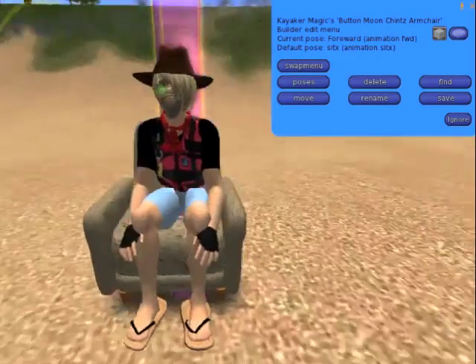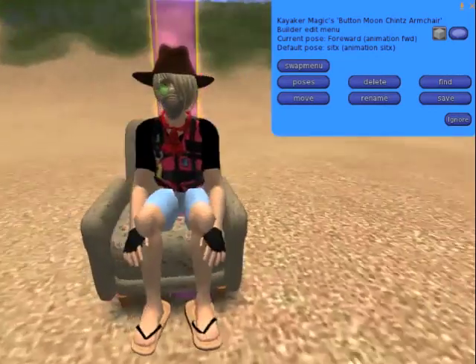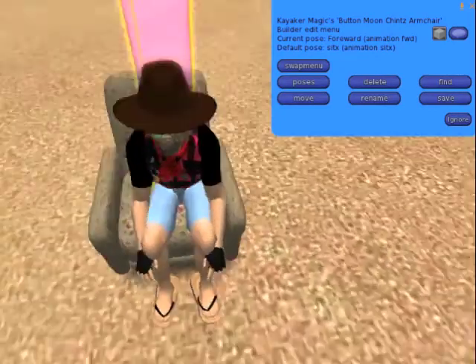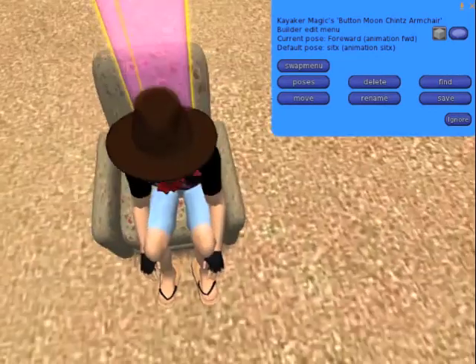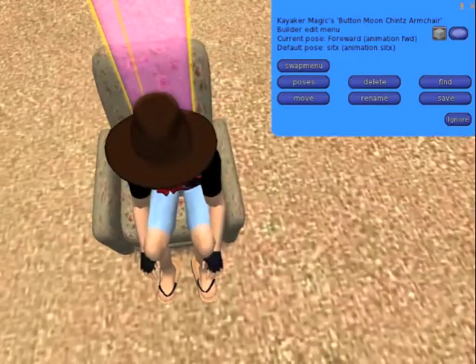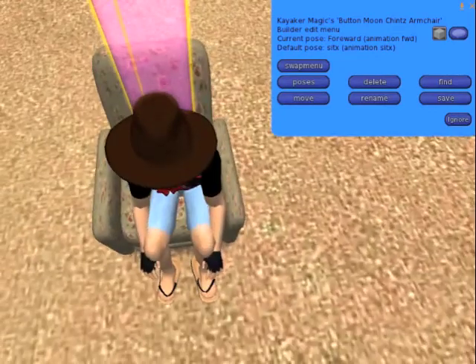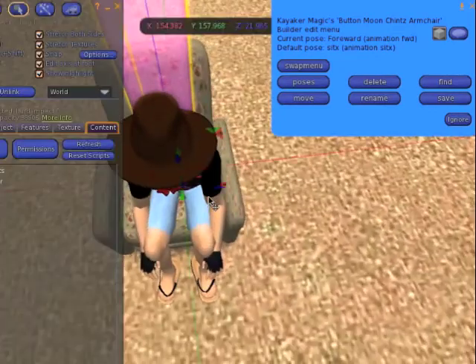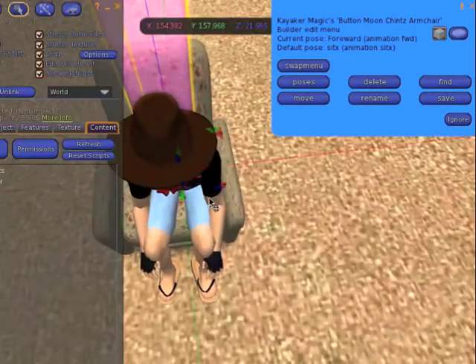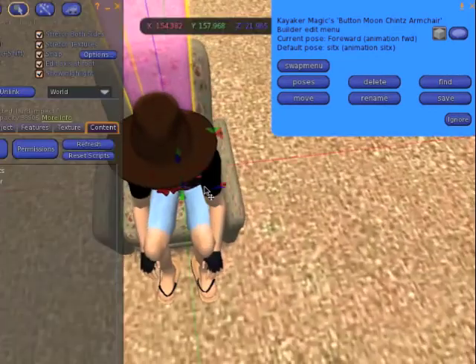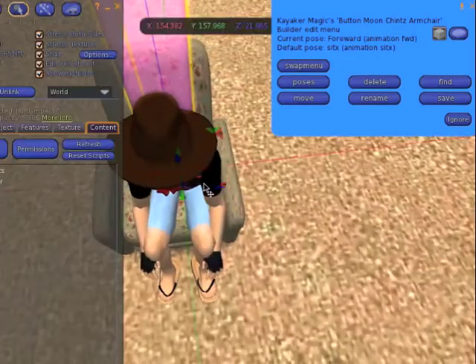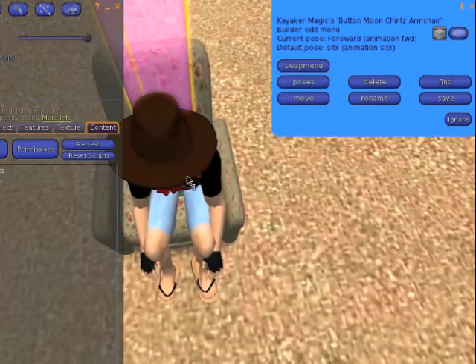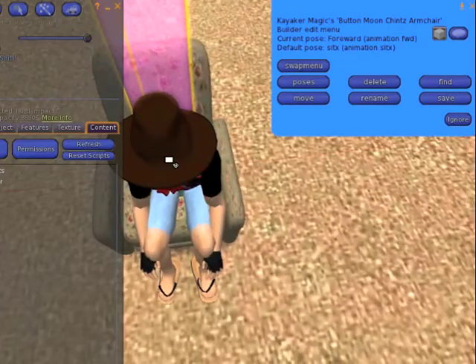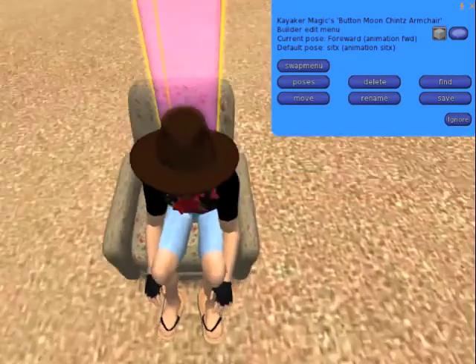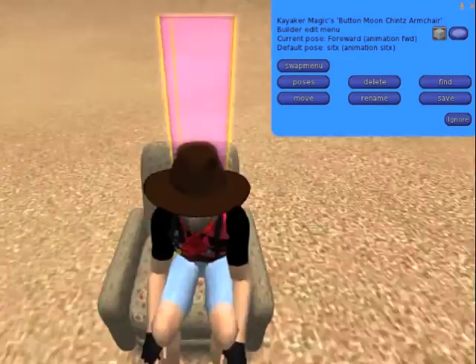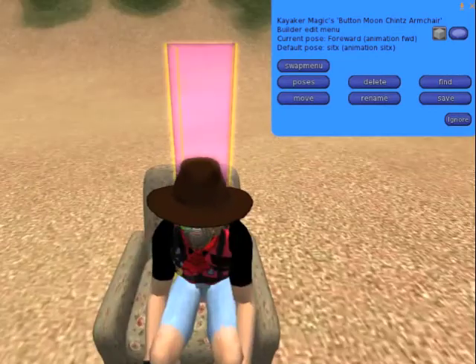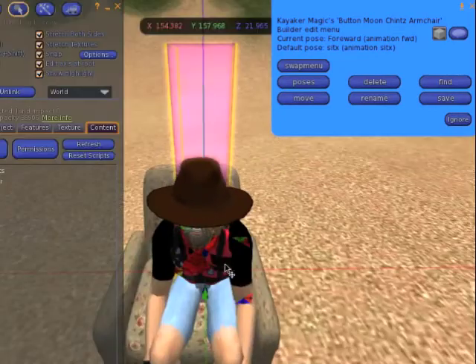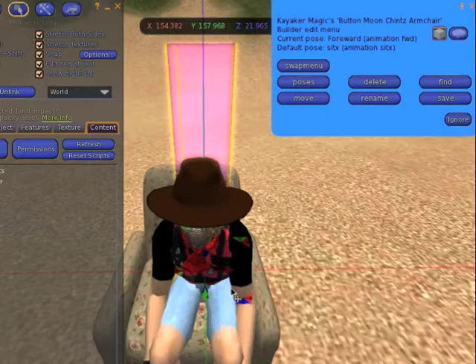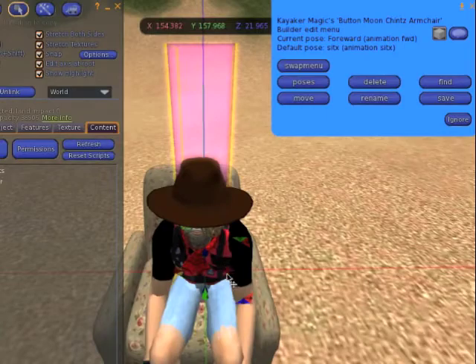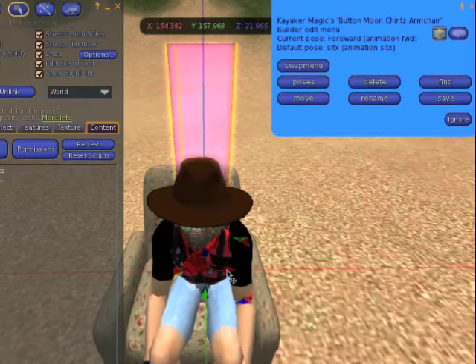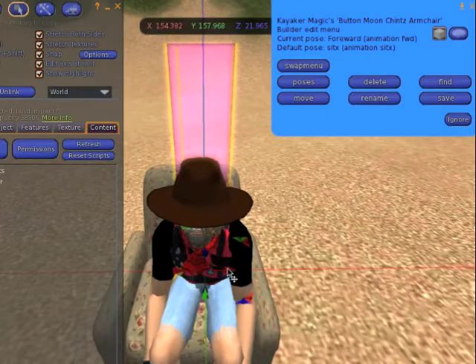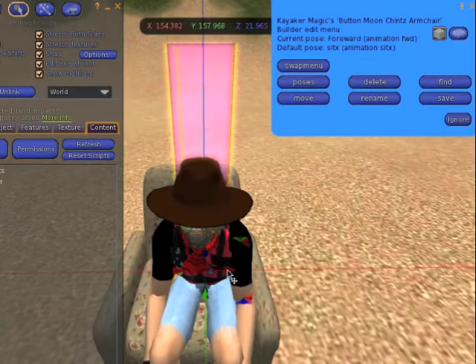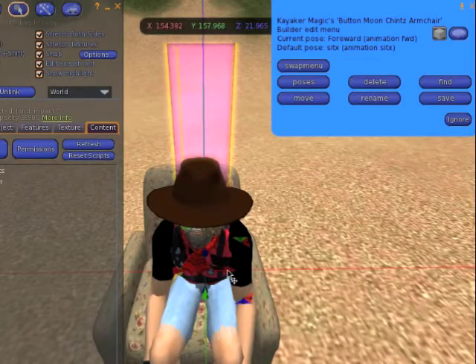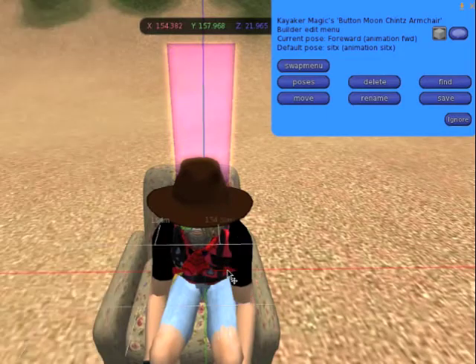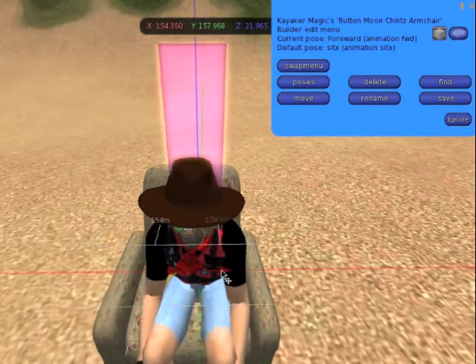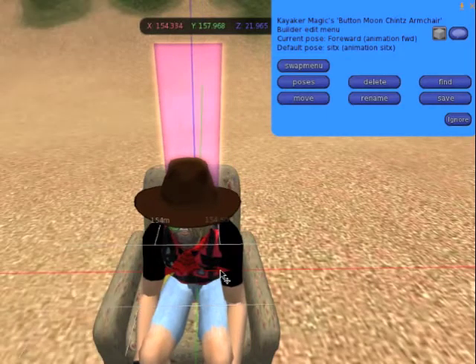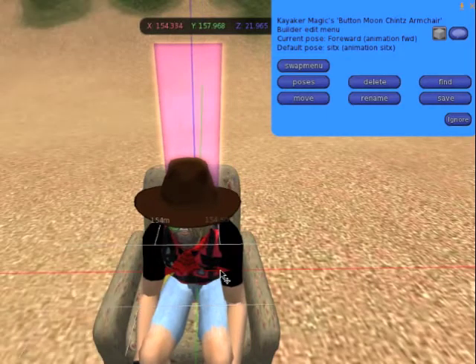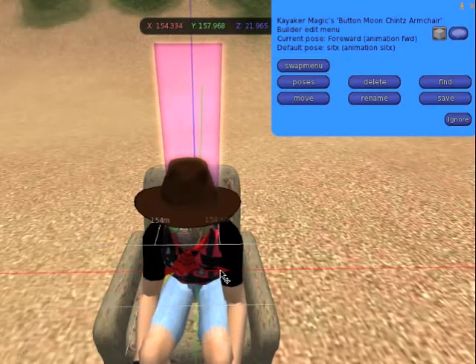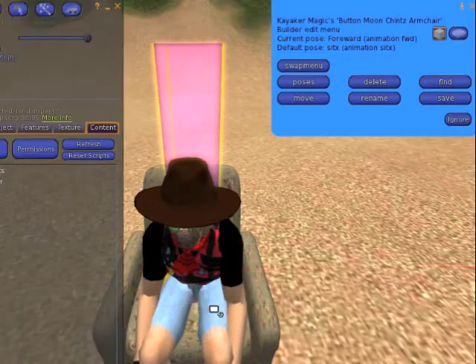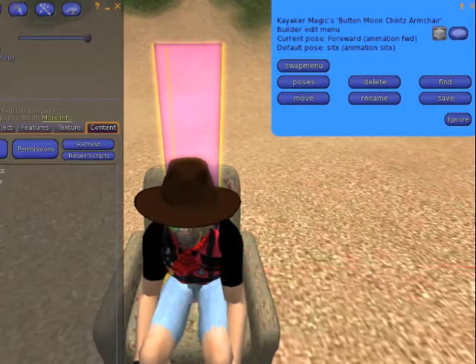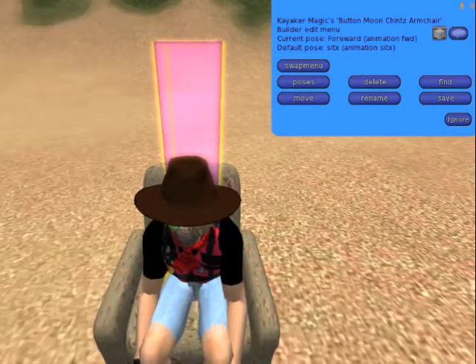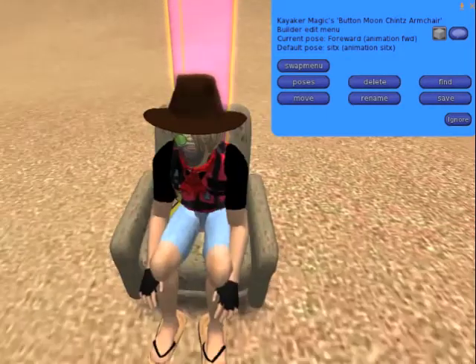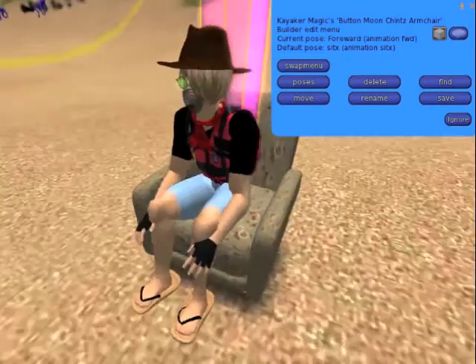The system records the current position in memory automatically. Later, you'll save all the posed positions in a note card.